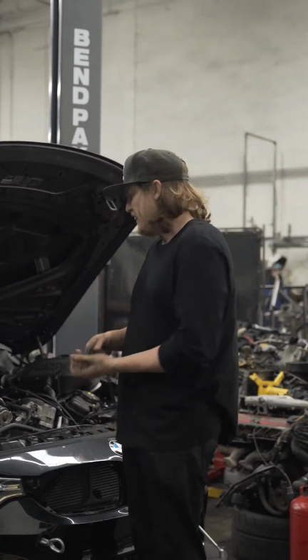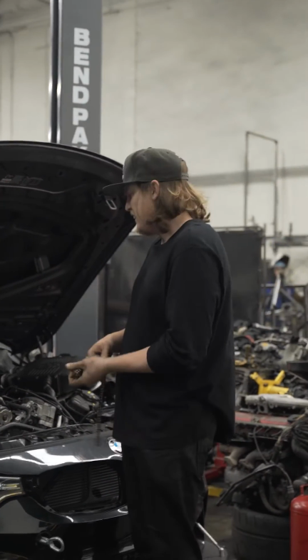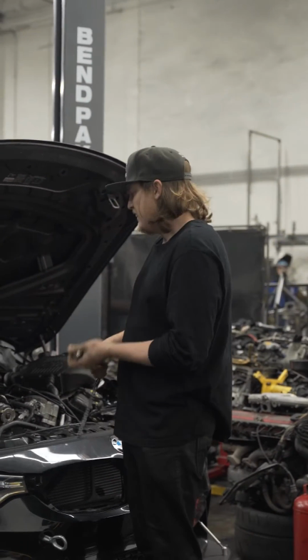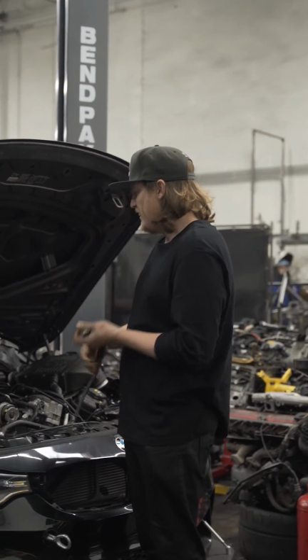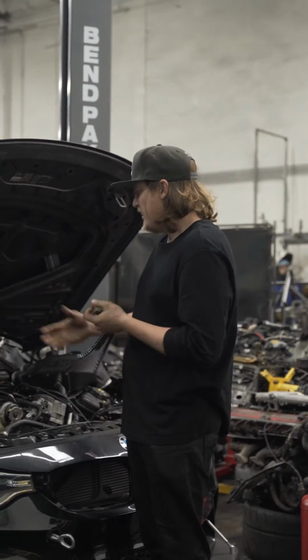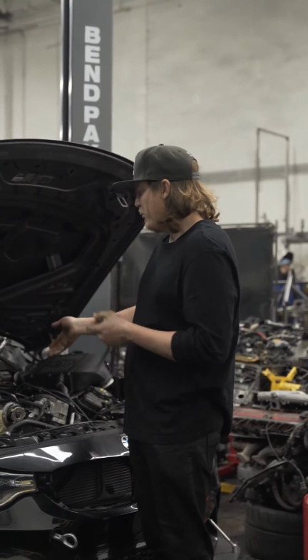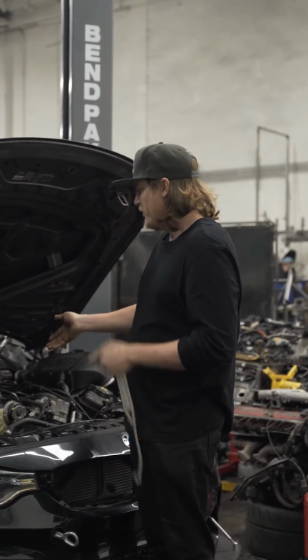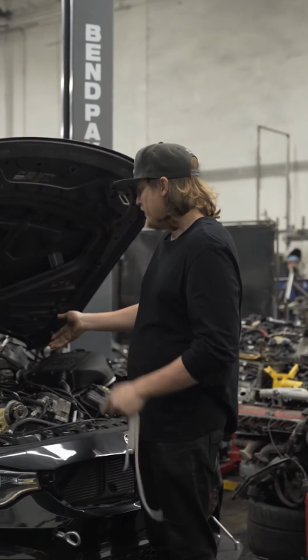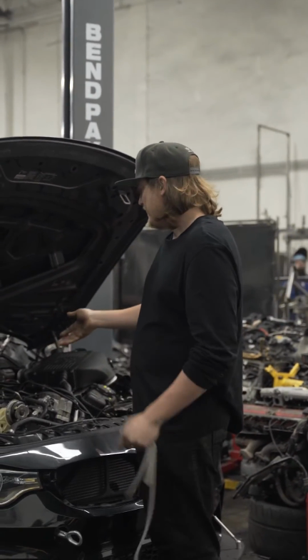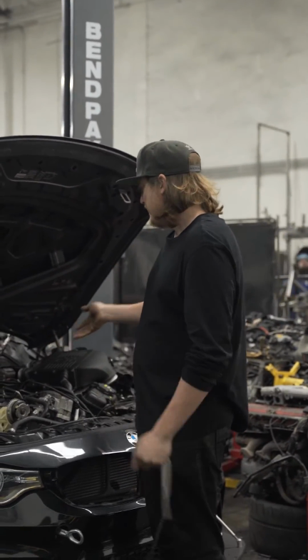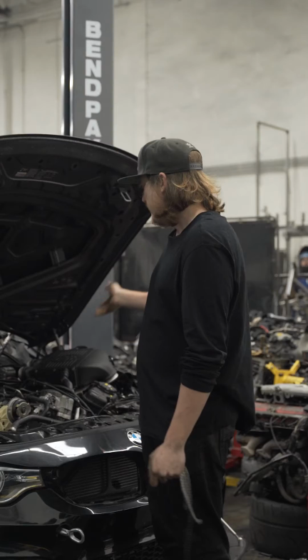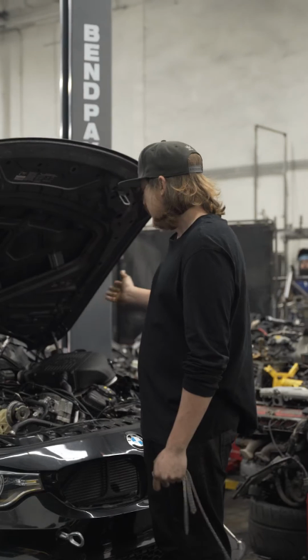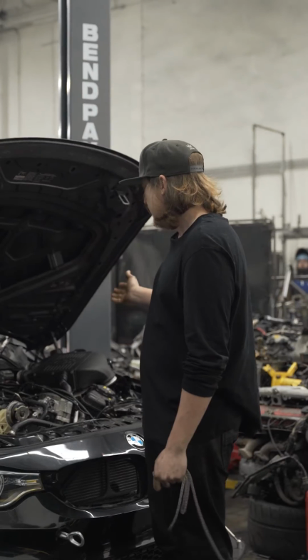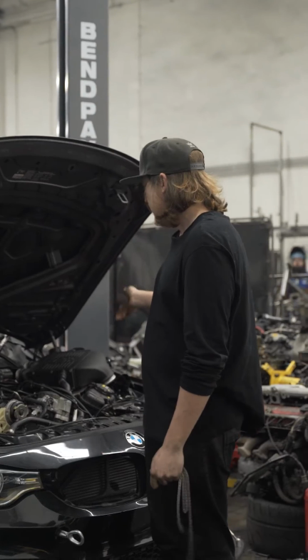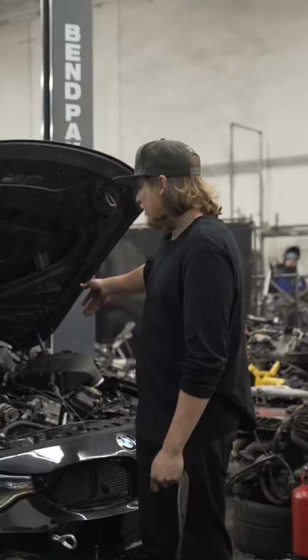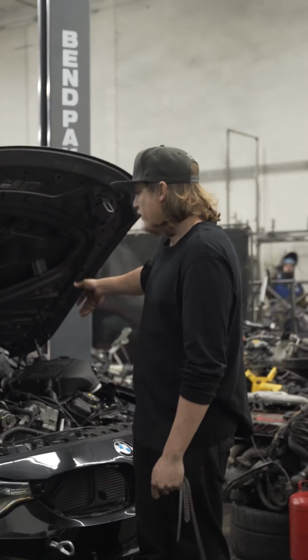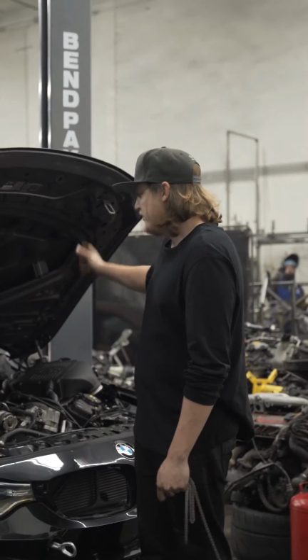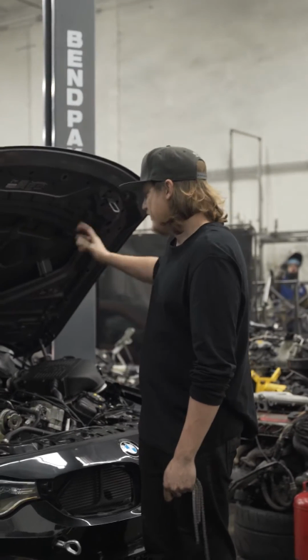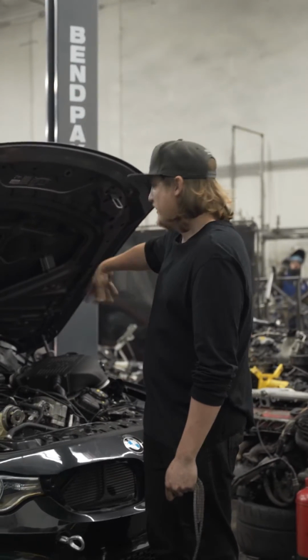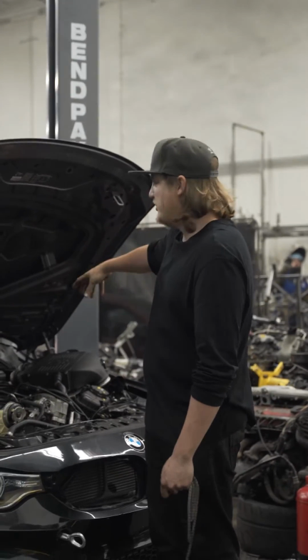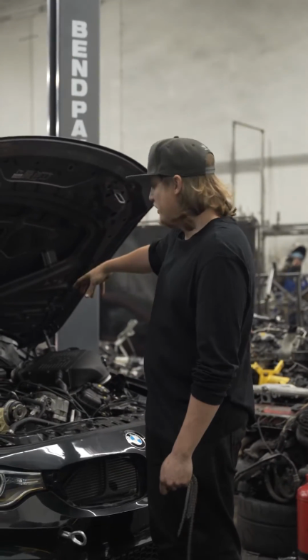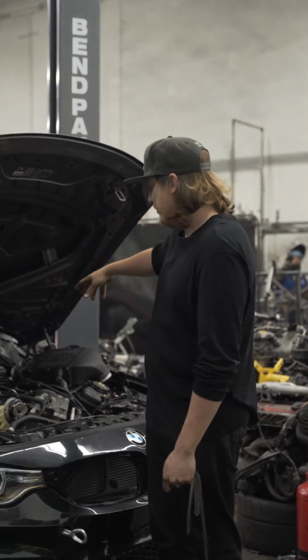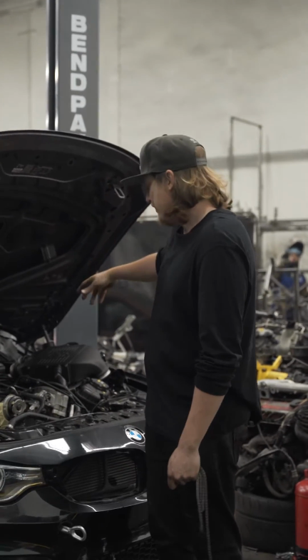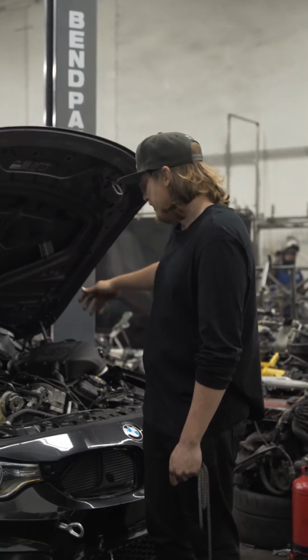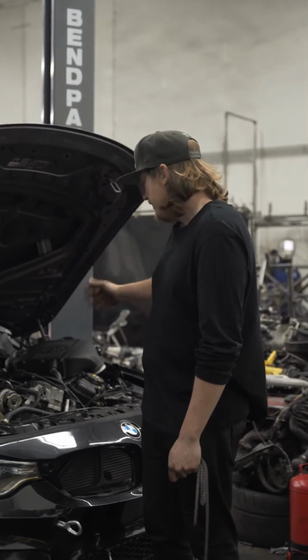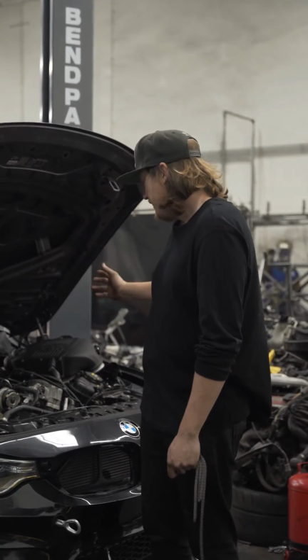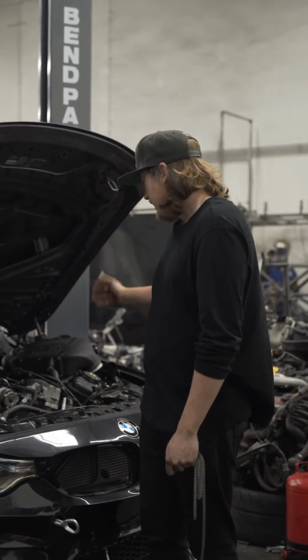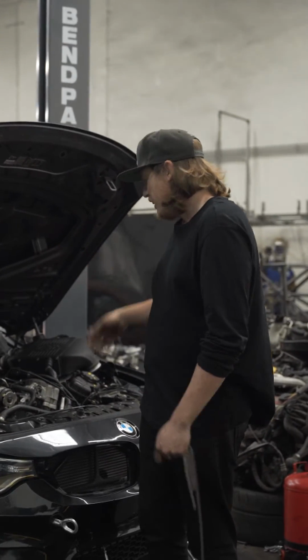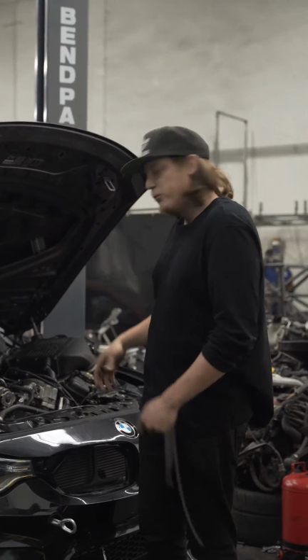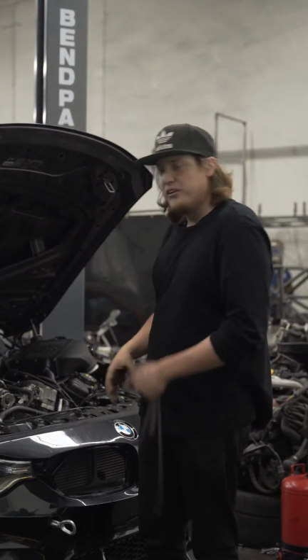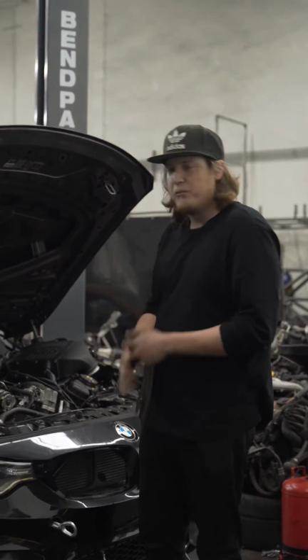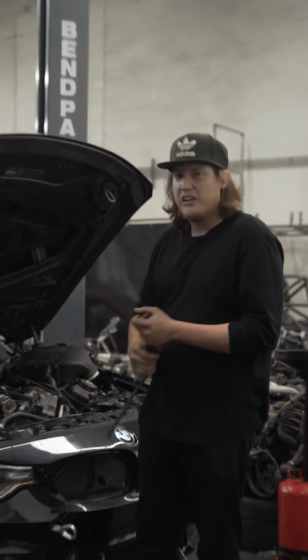The car had port injection, CSF top mount charge cooler, and a couple of other mods.